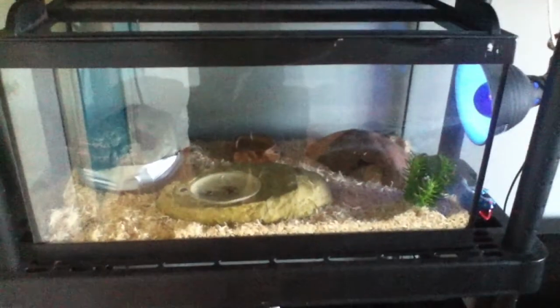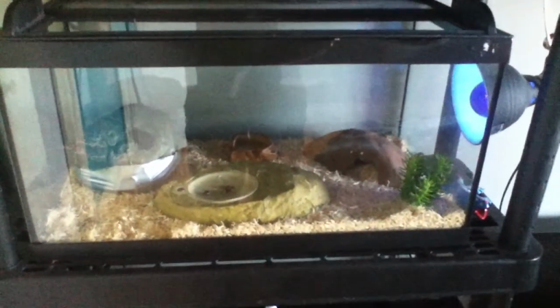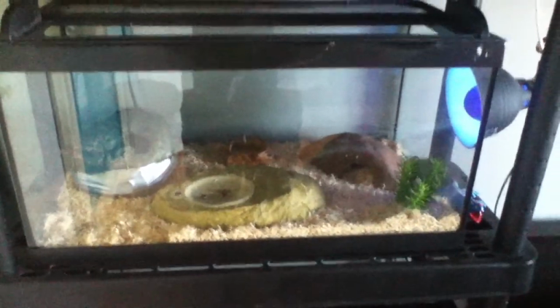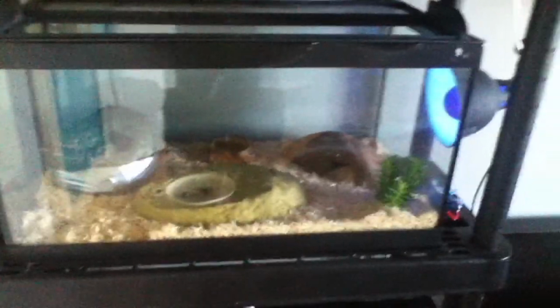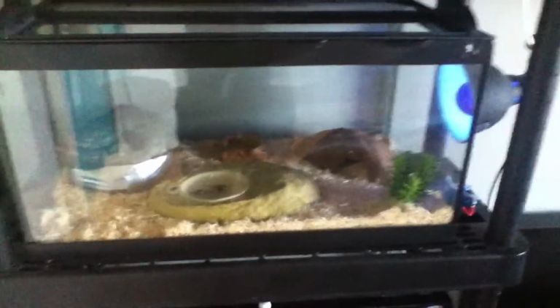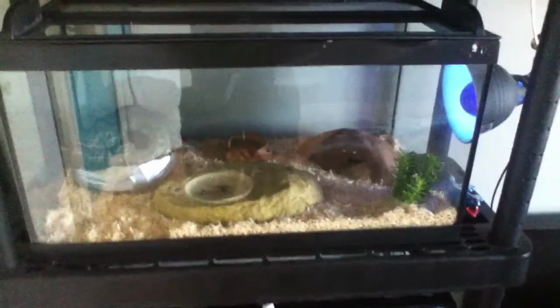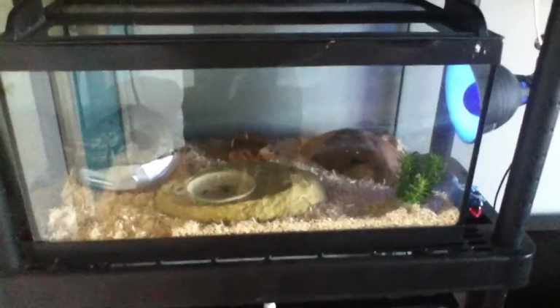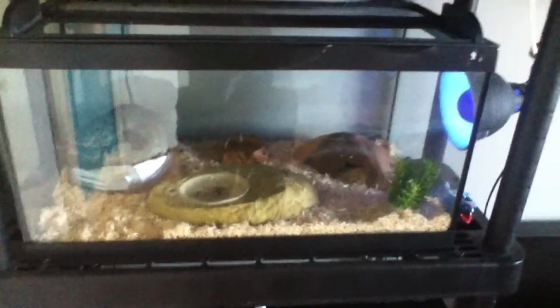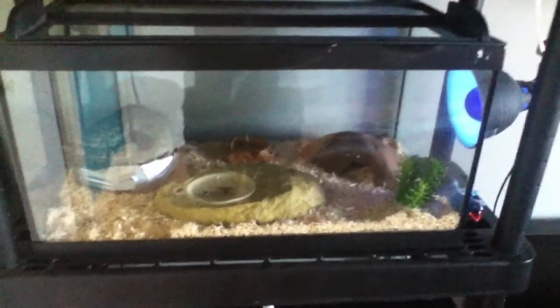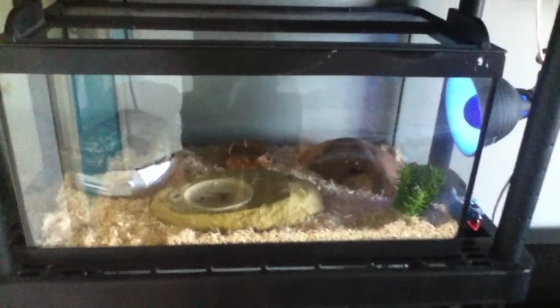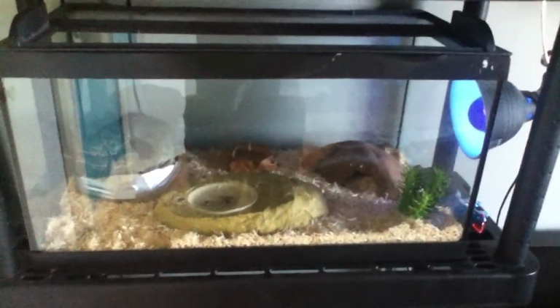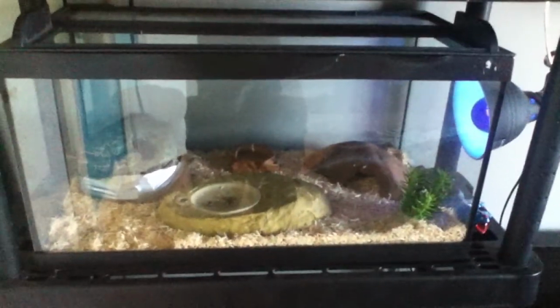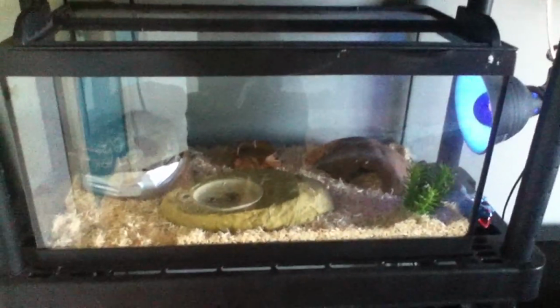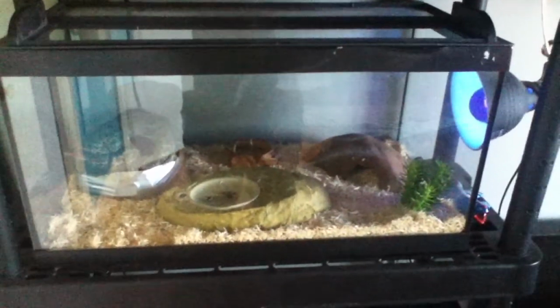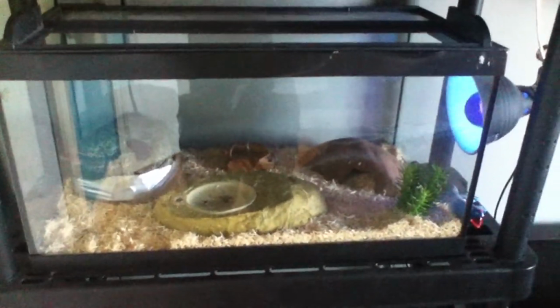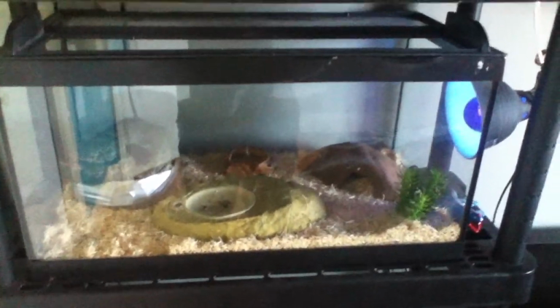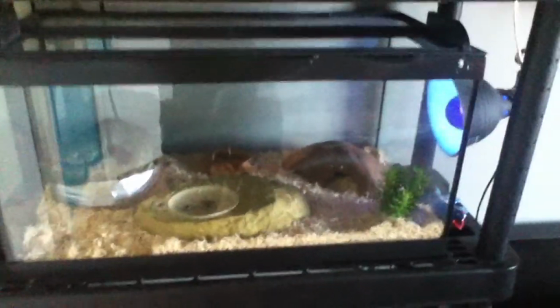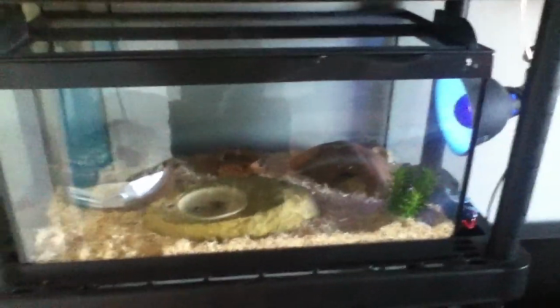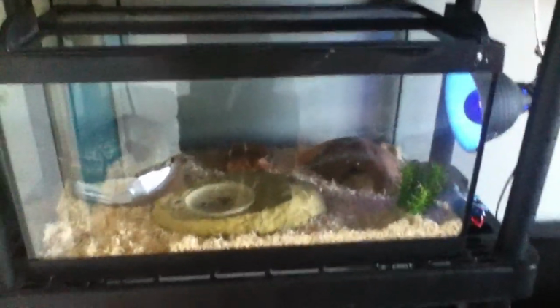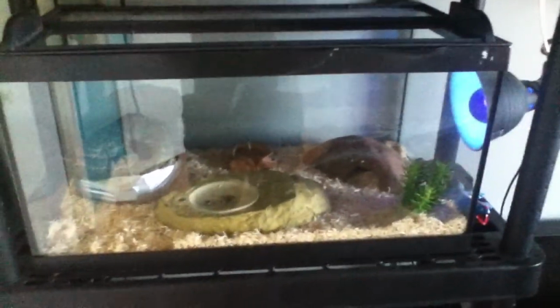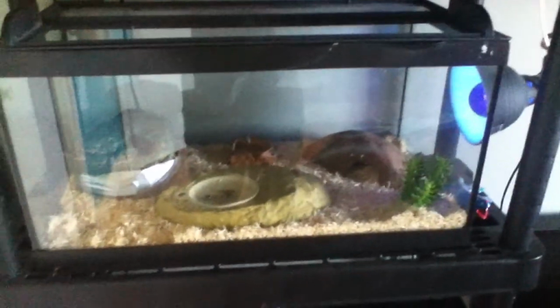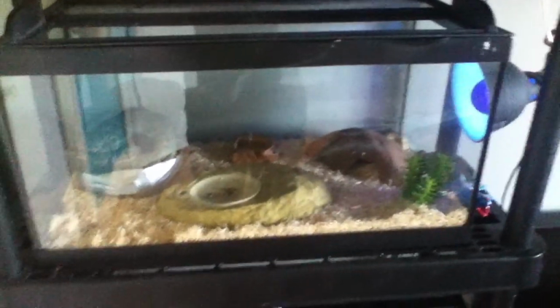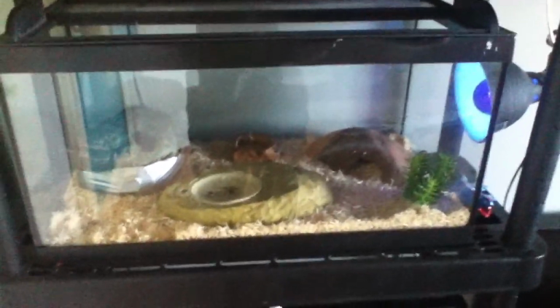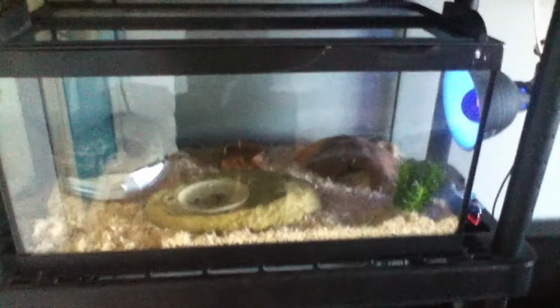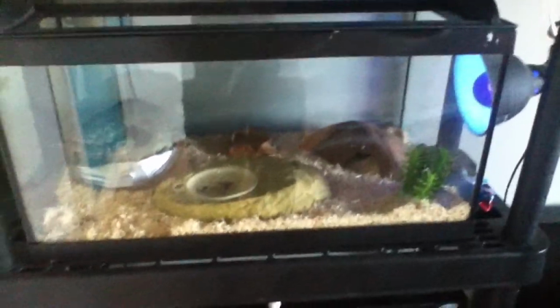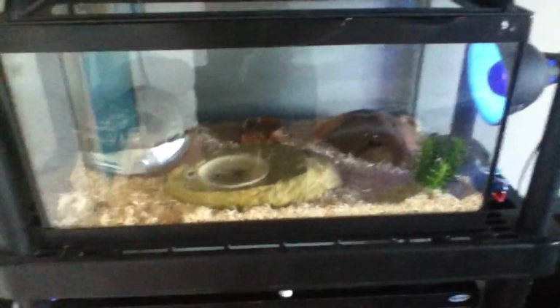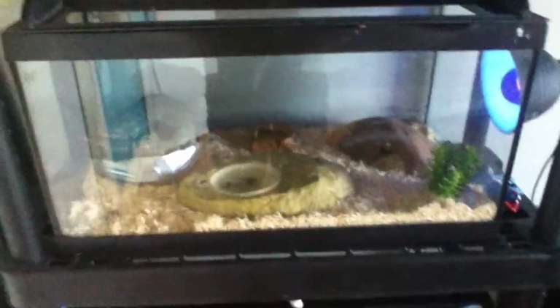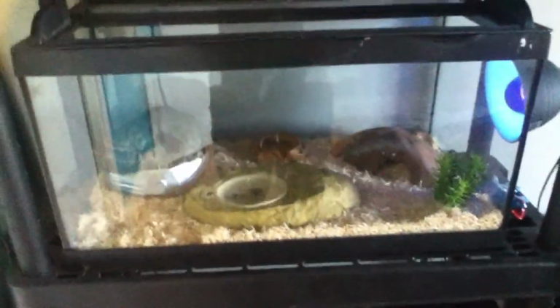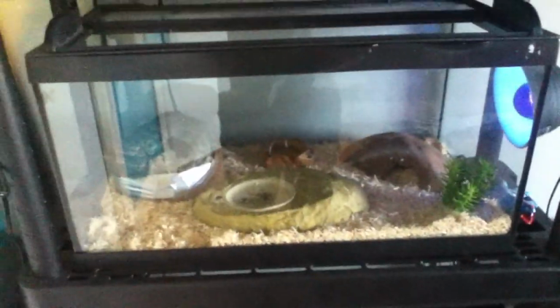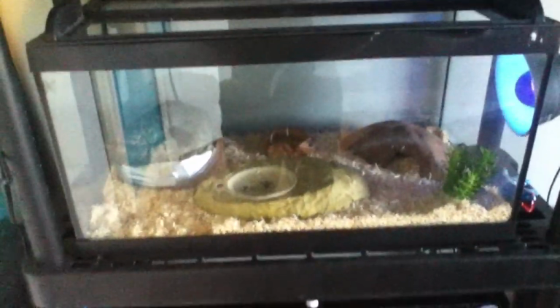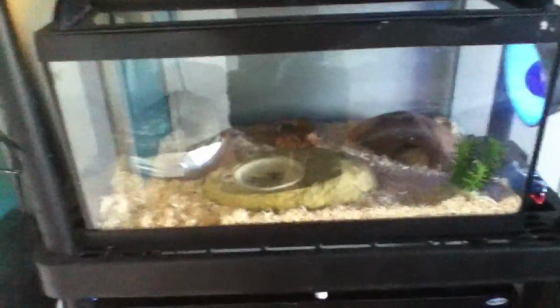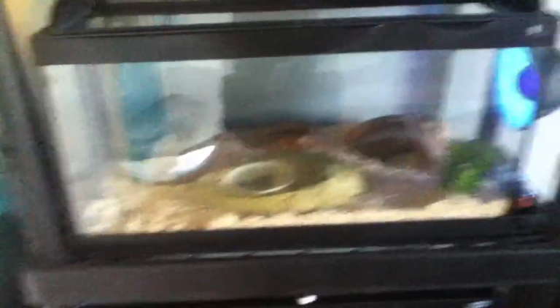Hey guys, I will be making today the Leopard Gecko setup. Basically it's a 20 gallon.